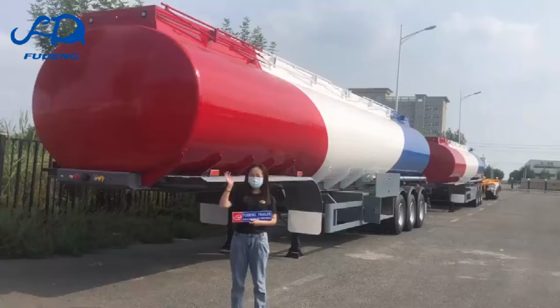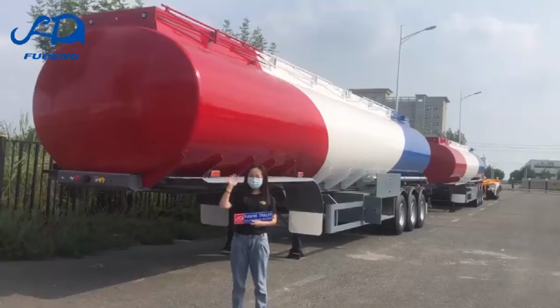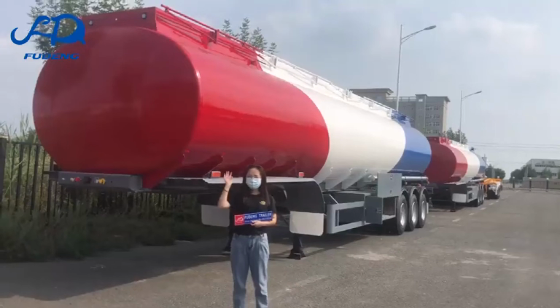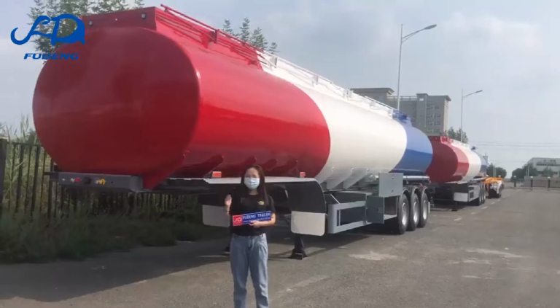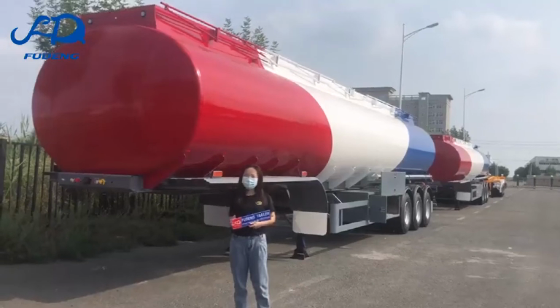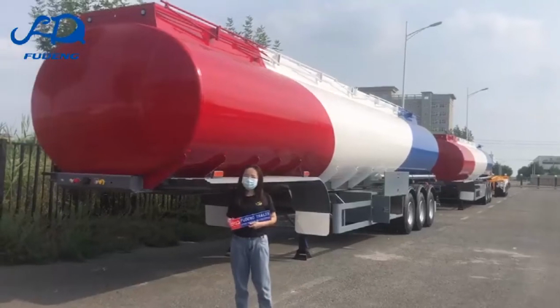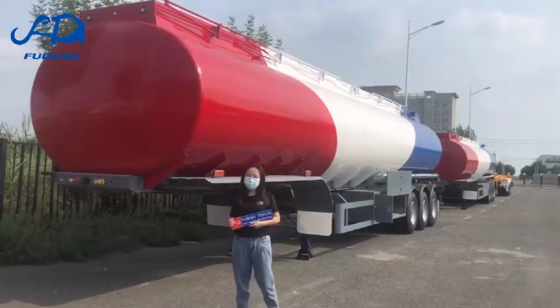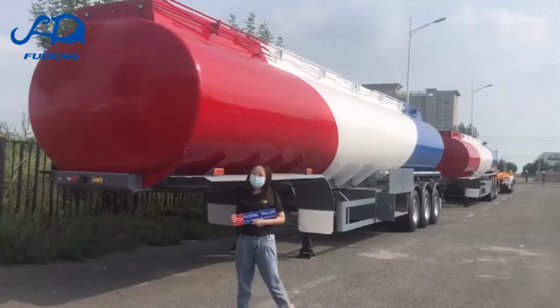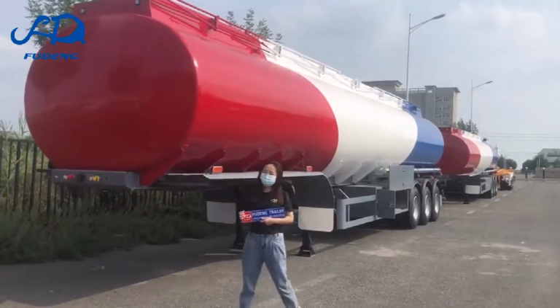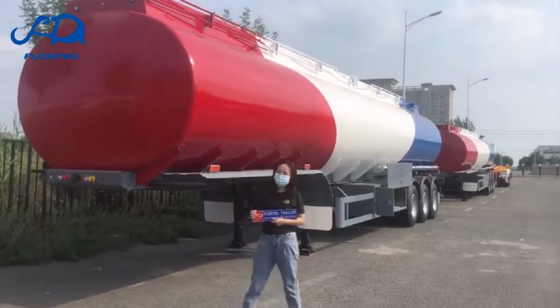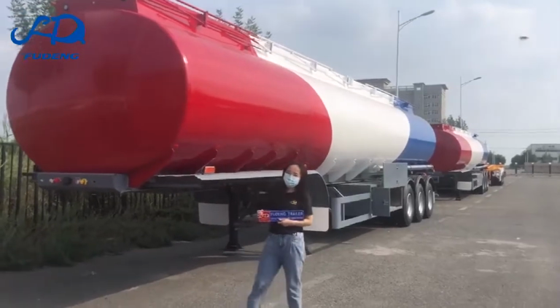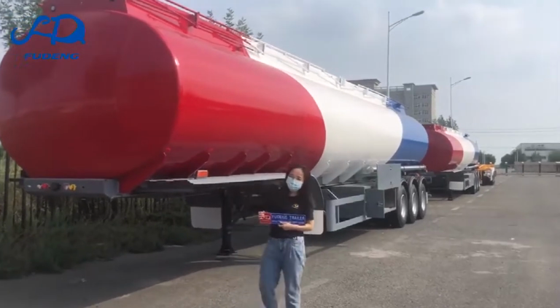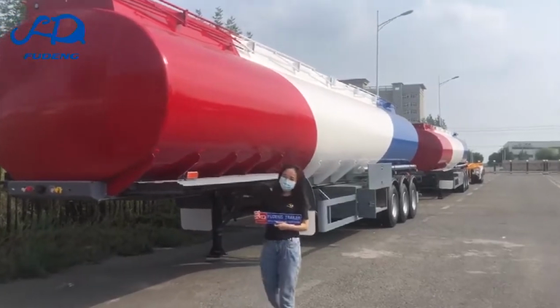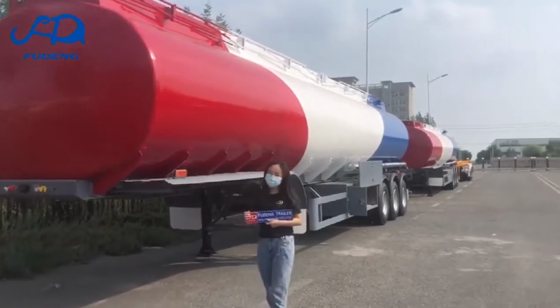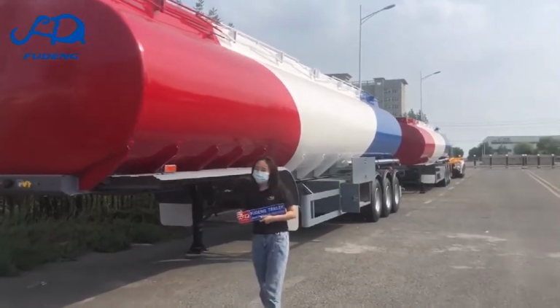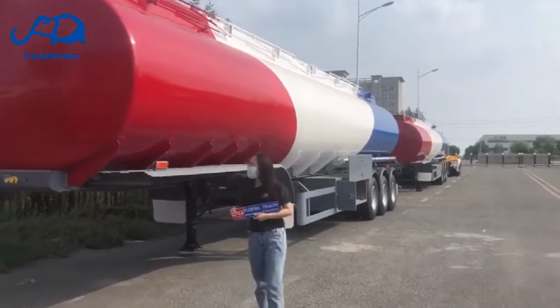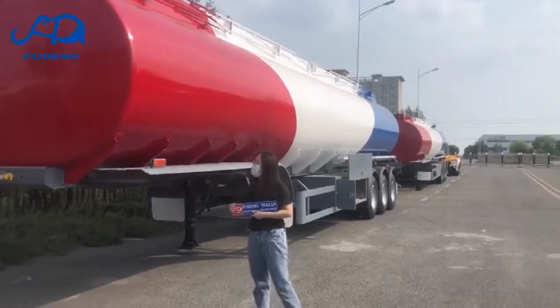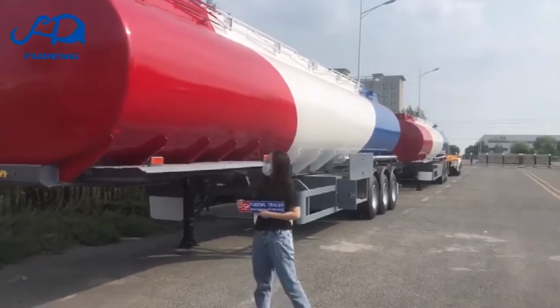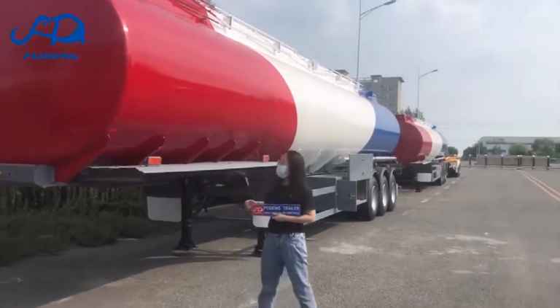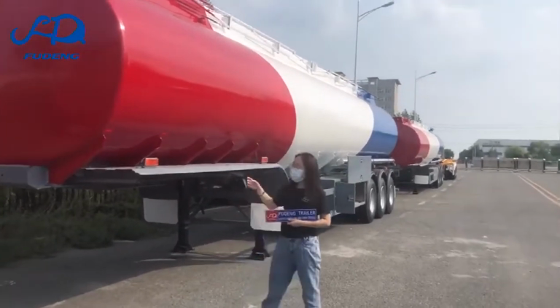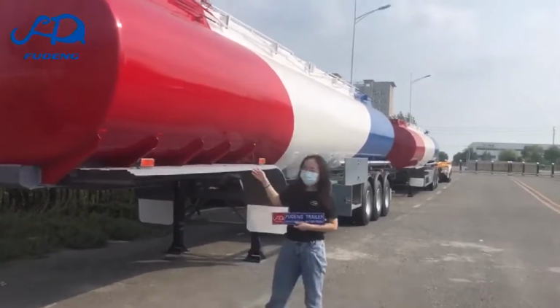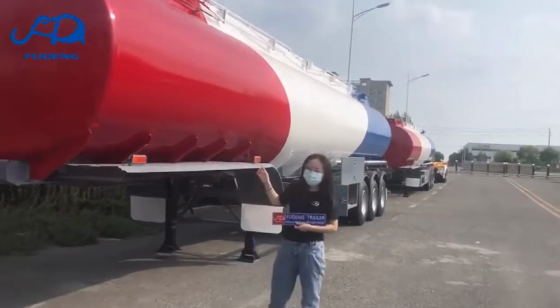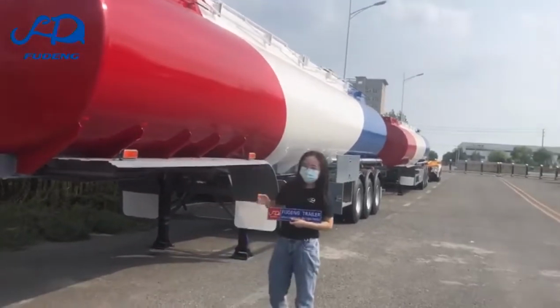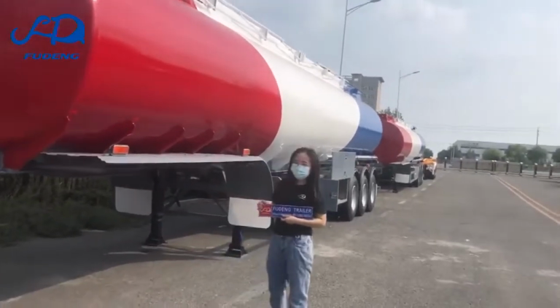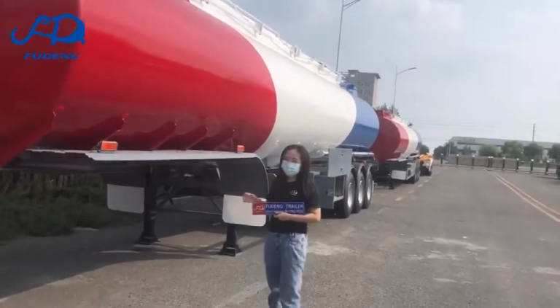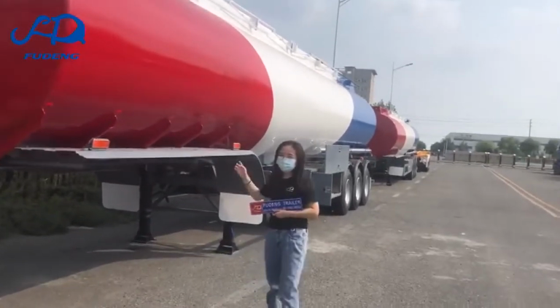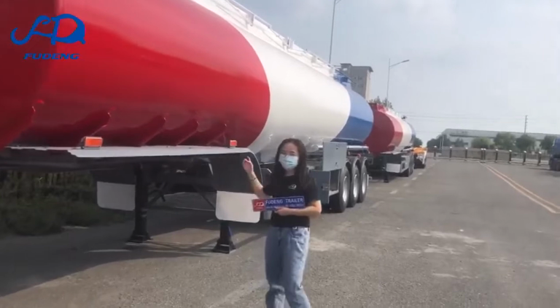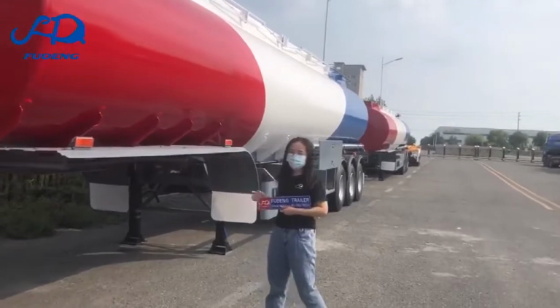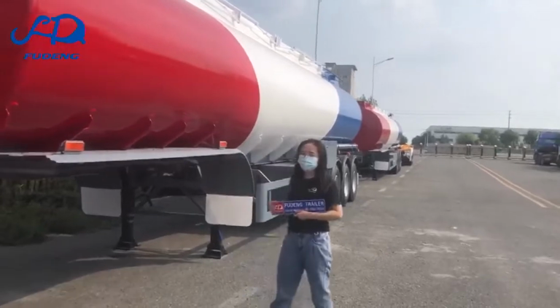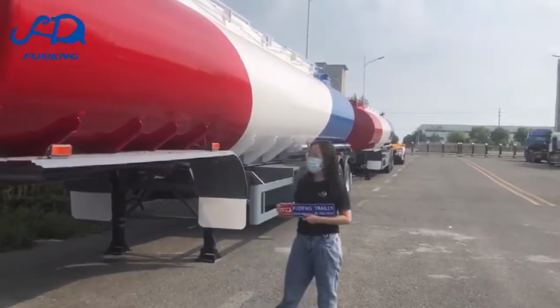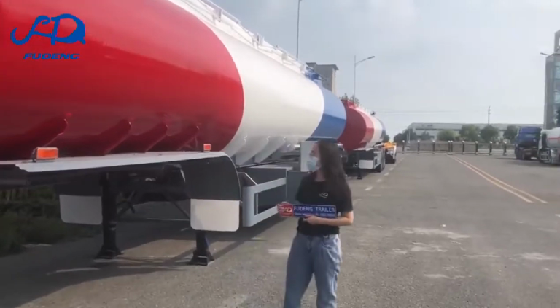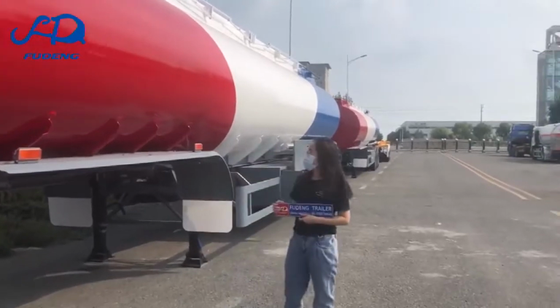Hello, this is Alison from Shandong Company Limited. Today I introduce our aluminum tank trailer to you.